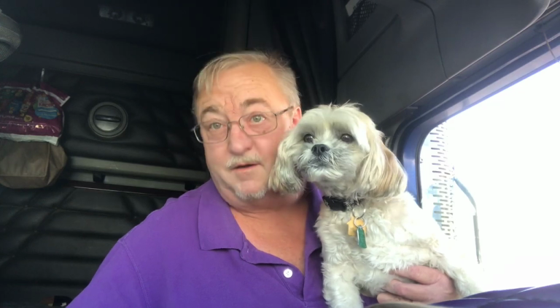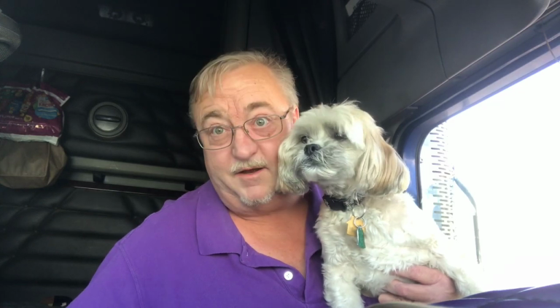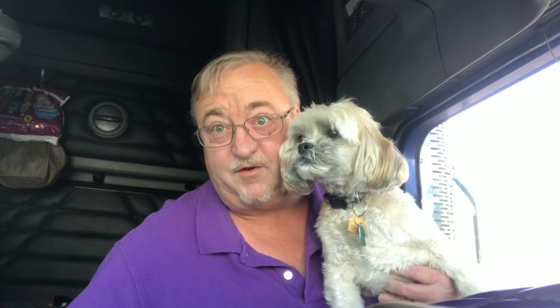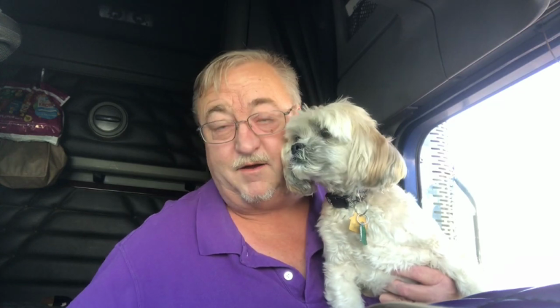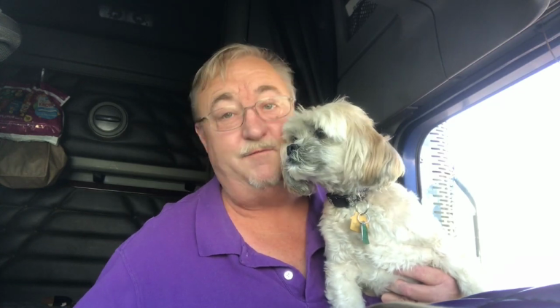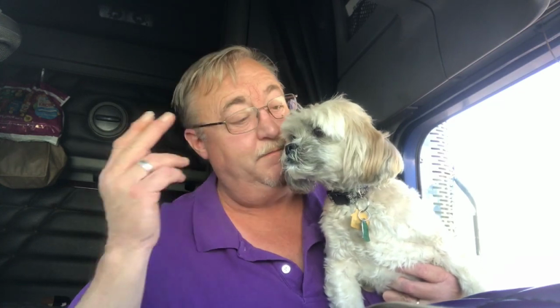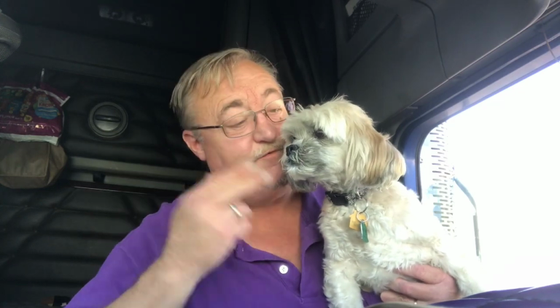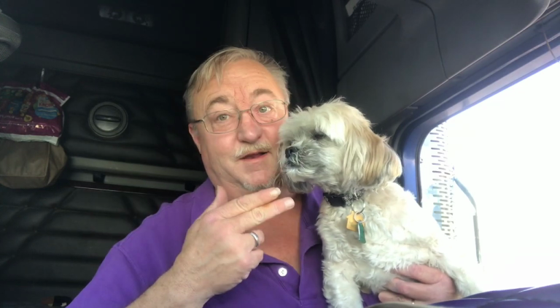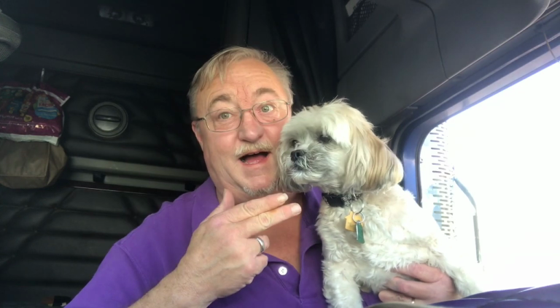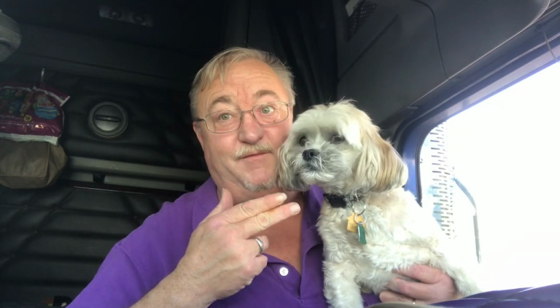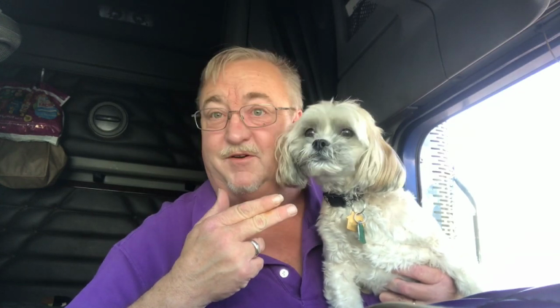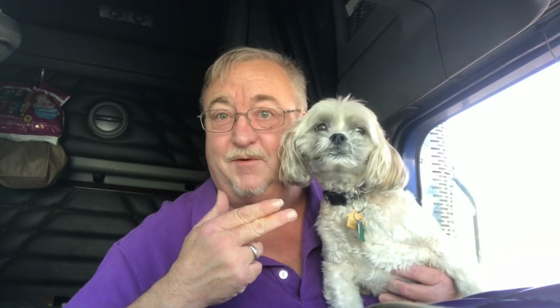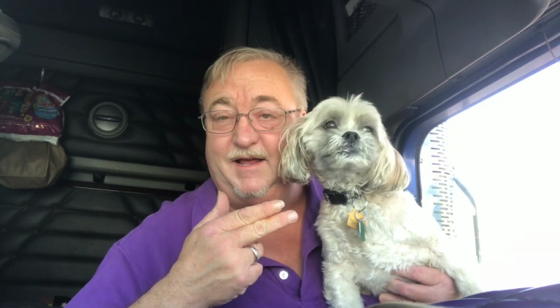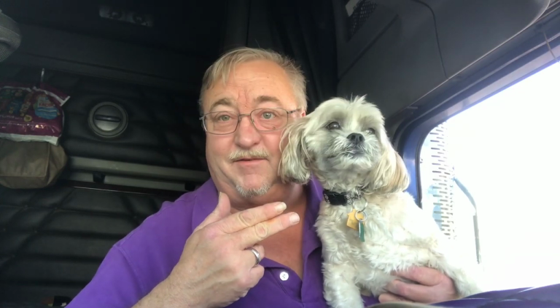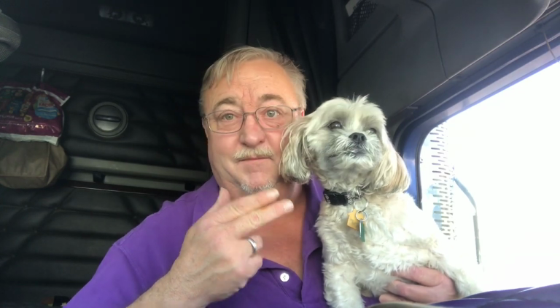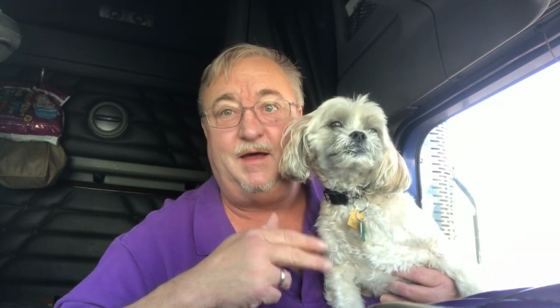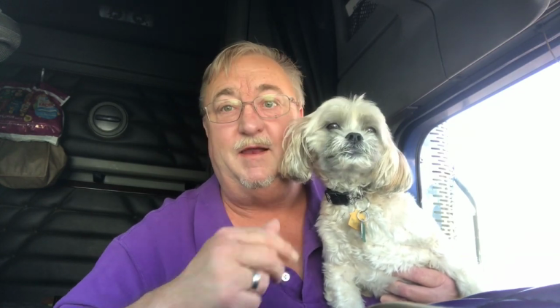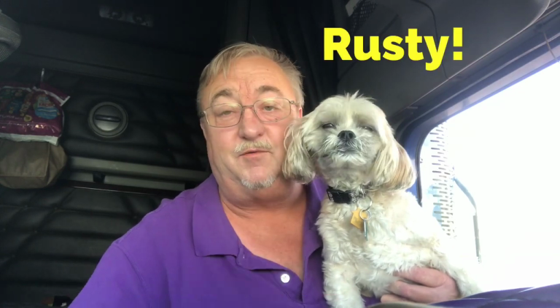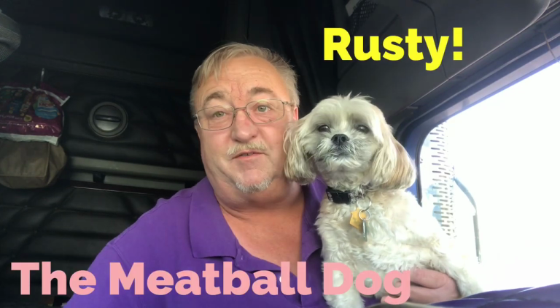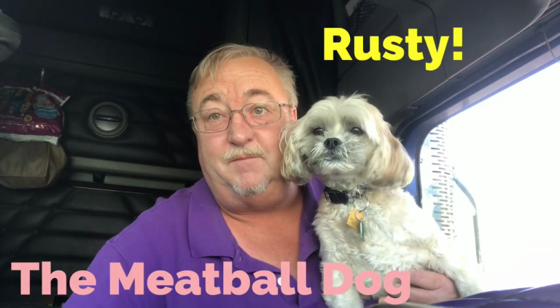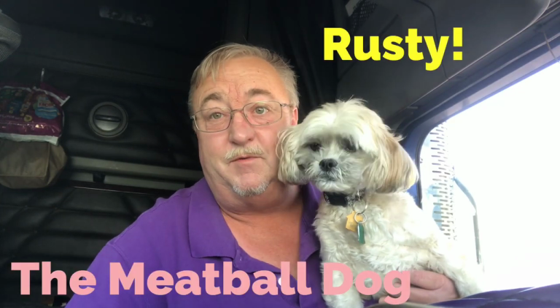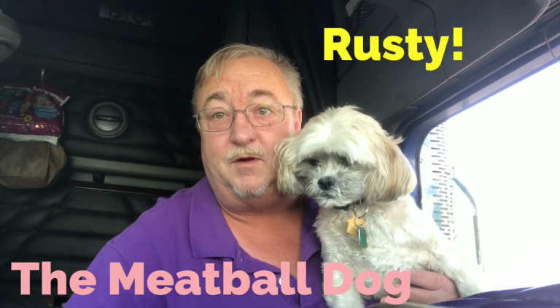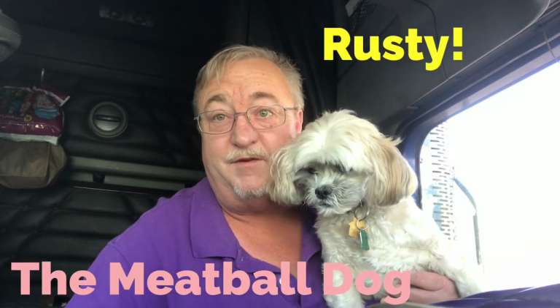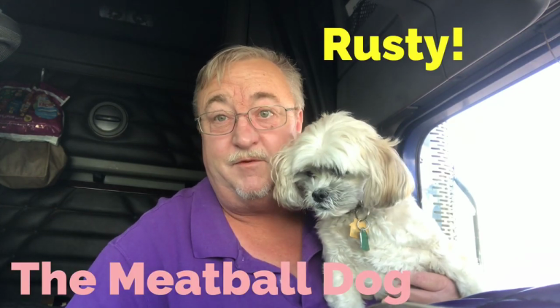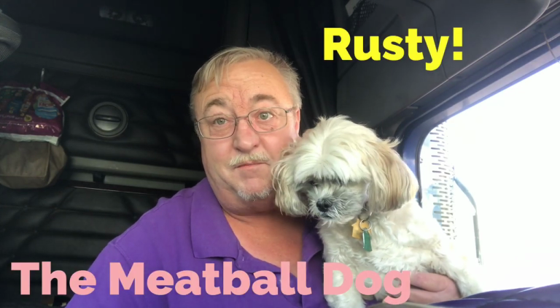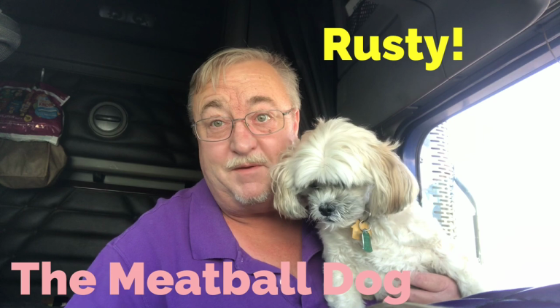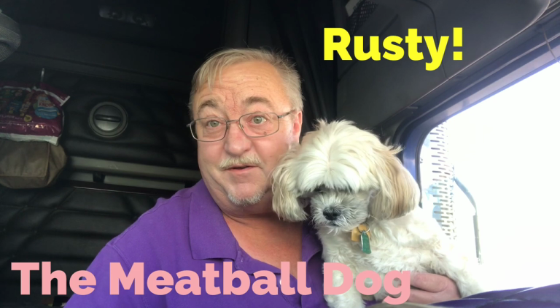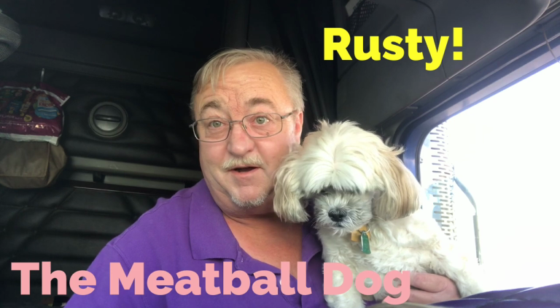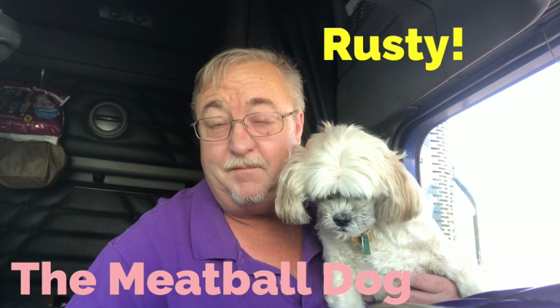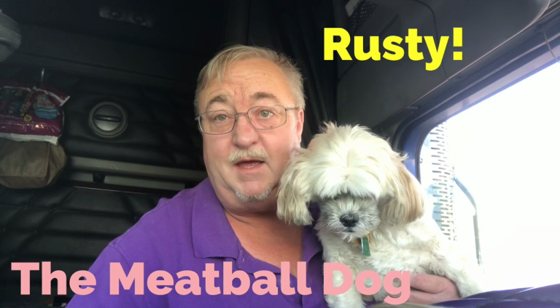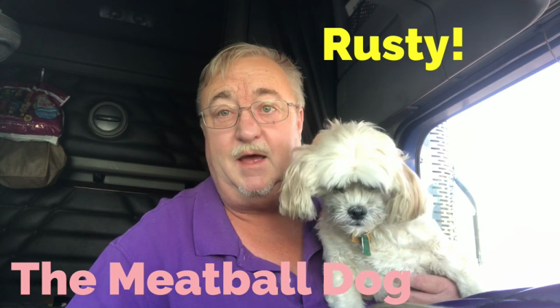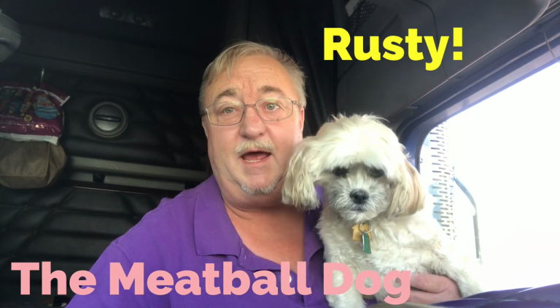Clutch Trucker, filmed before a live studio audience. That's Rusty, the world famous meatball dog.